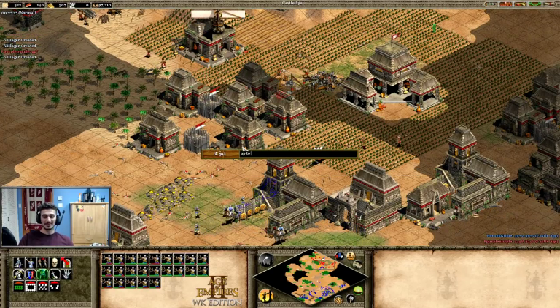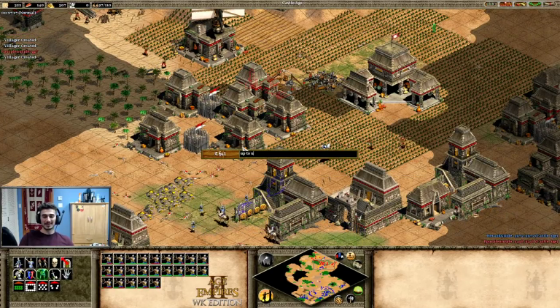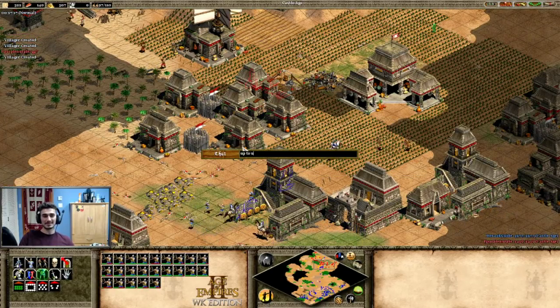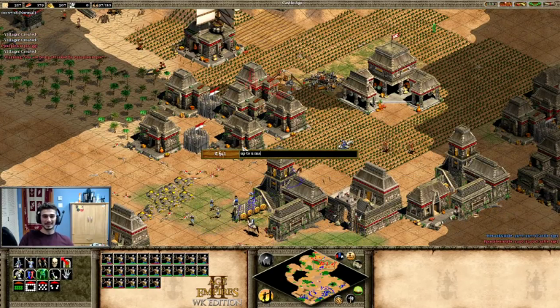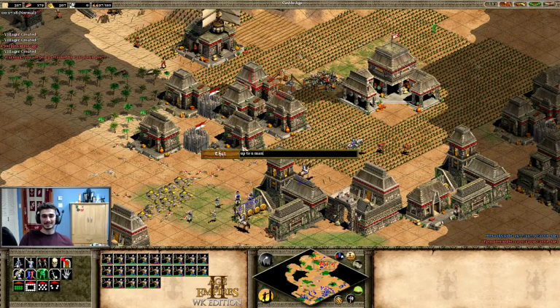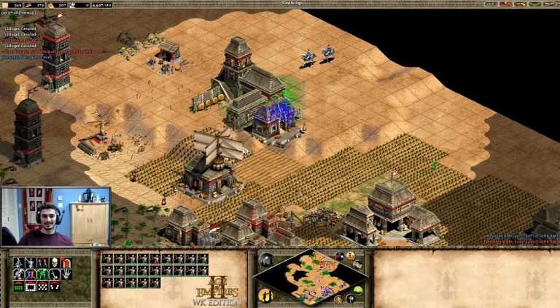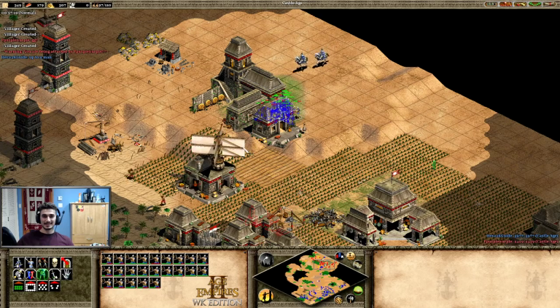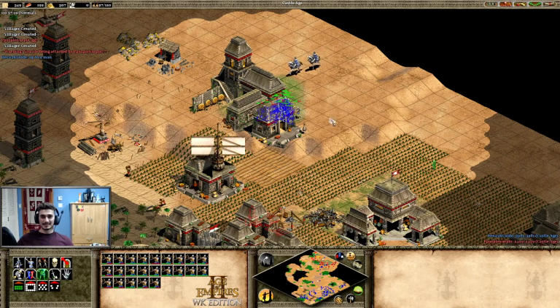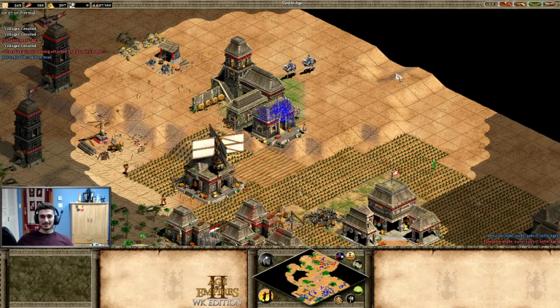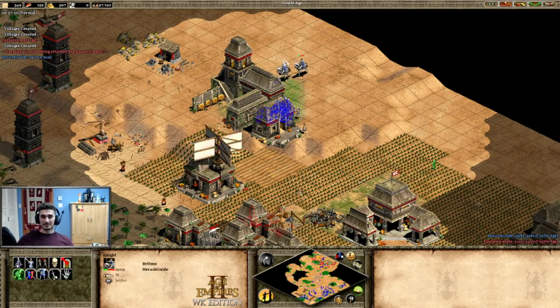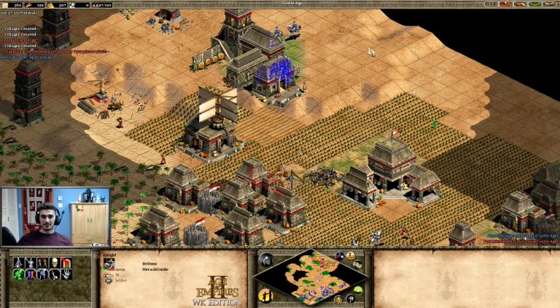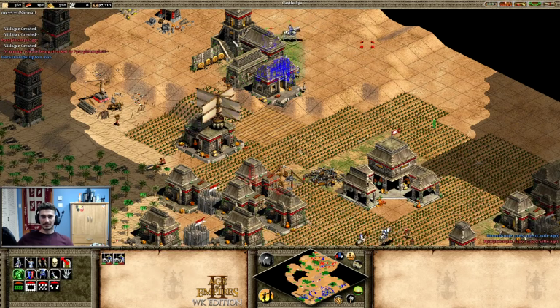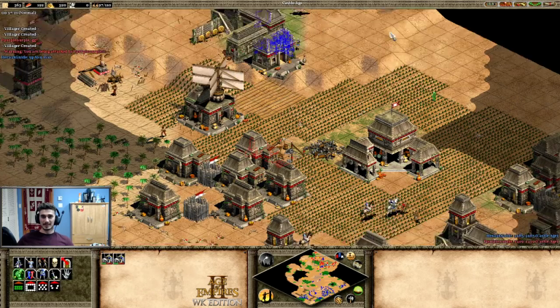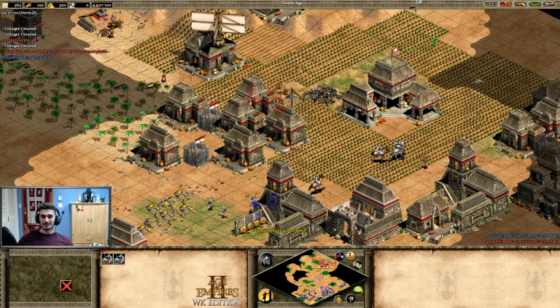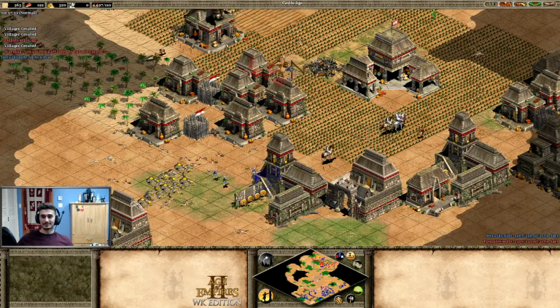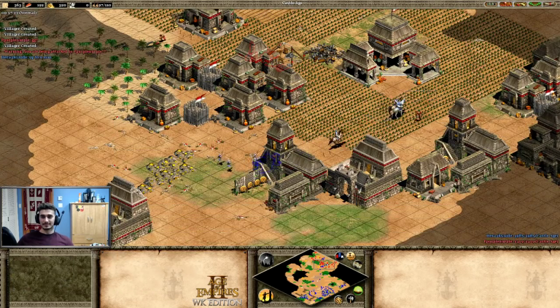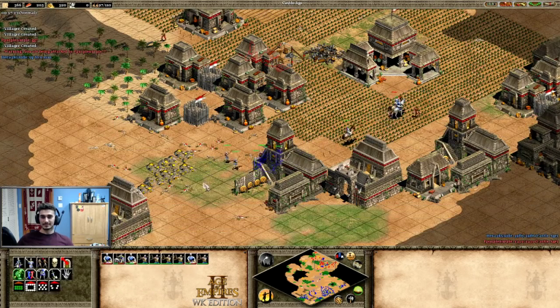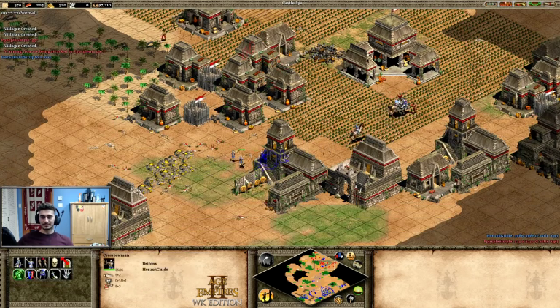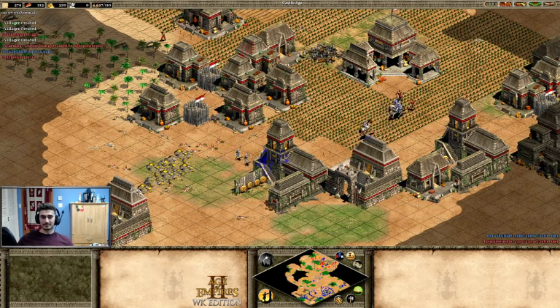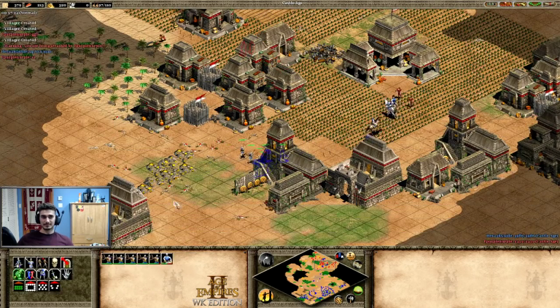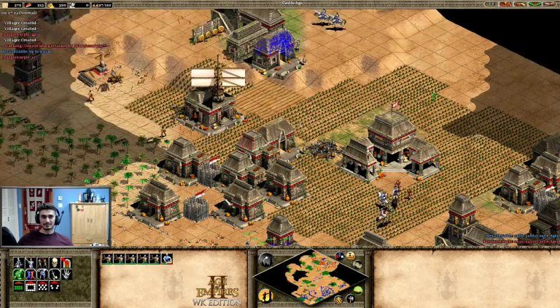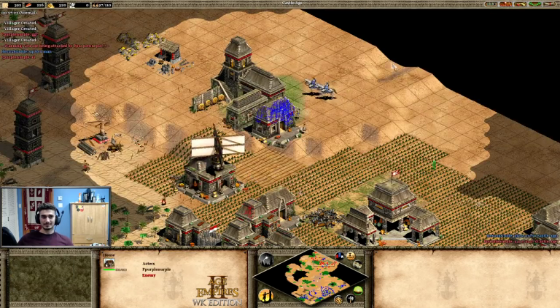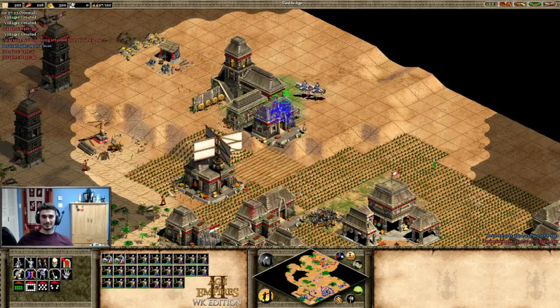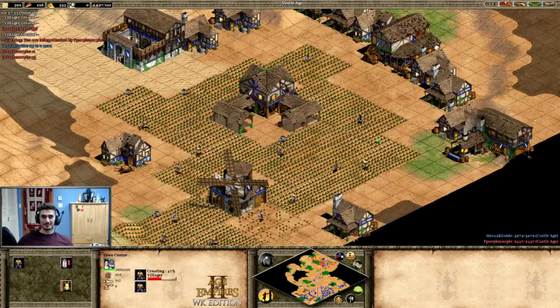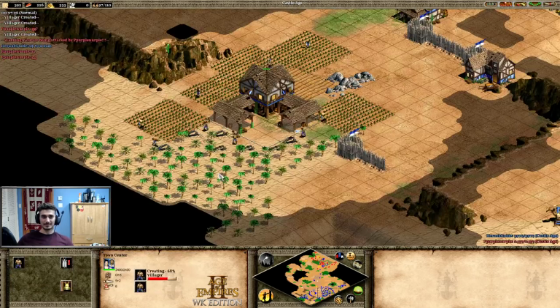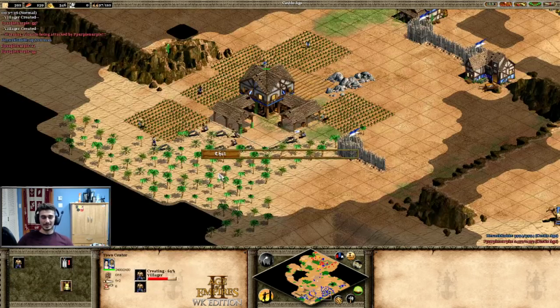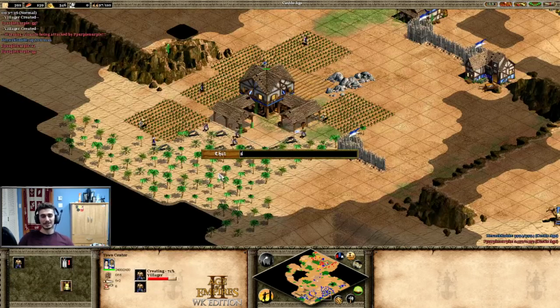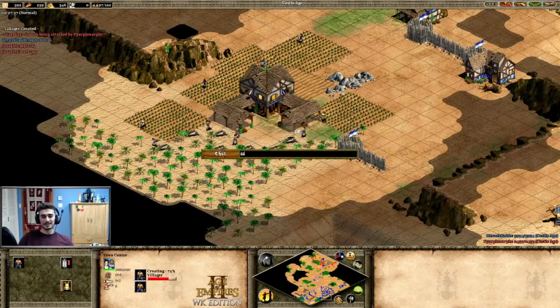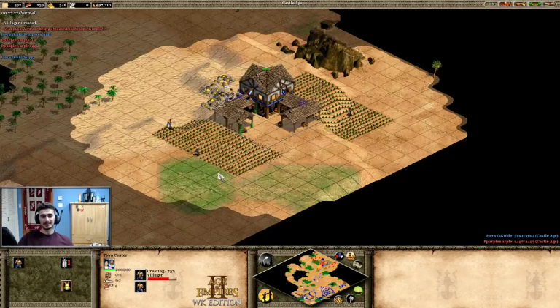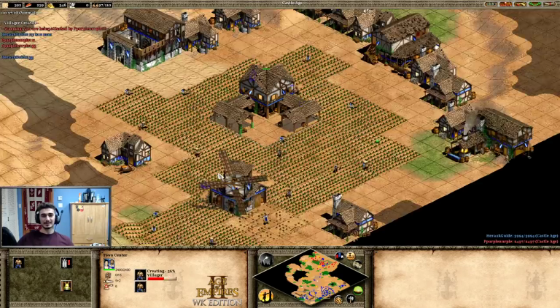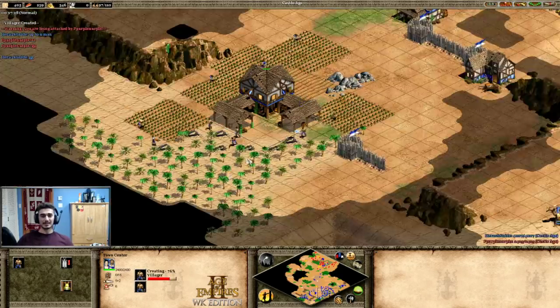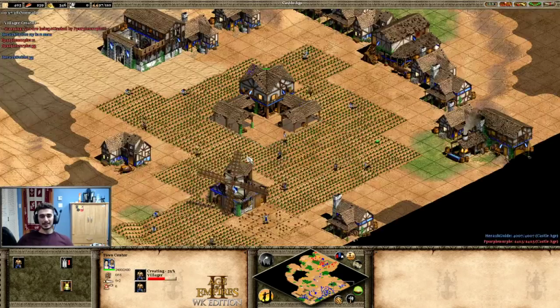This is a play no 1600-rated player would typically make — running through the TC — but it makes sense because he can't stop my army and the TC will only kill maybe five units as I run past. Now I can kill all his villagers and his entire base. What crazy thing did I do this game? I can't really think of anything out of the ordinary. GG, question mark.